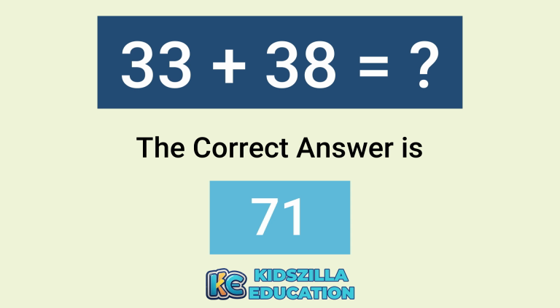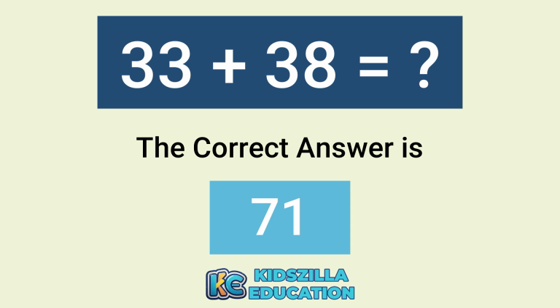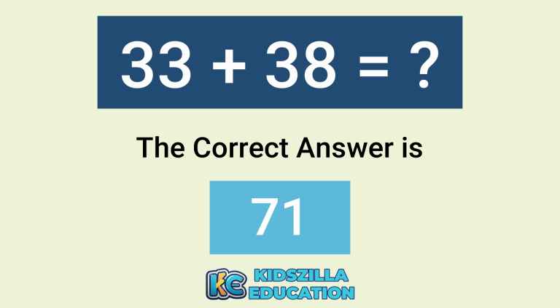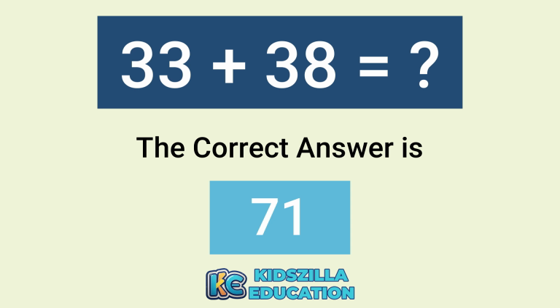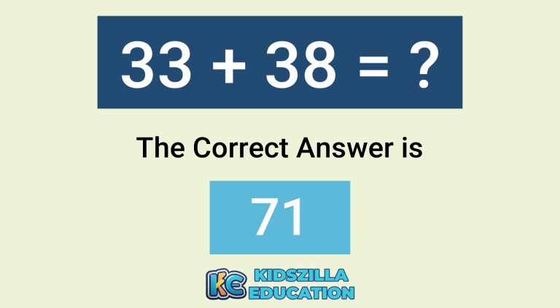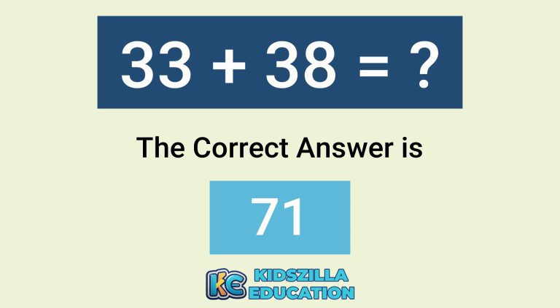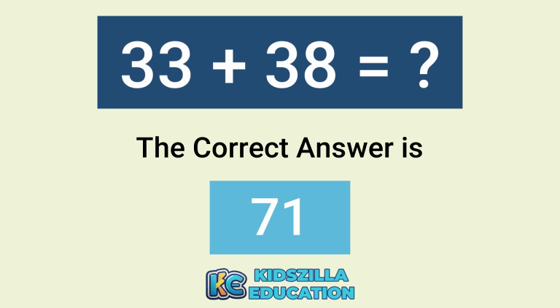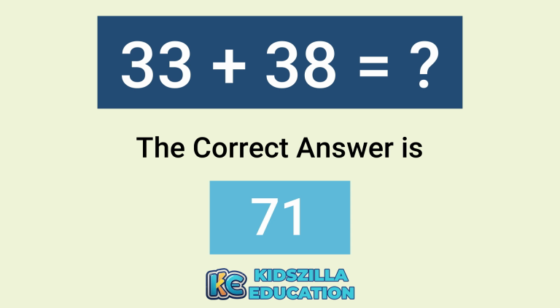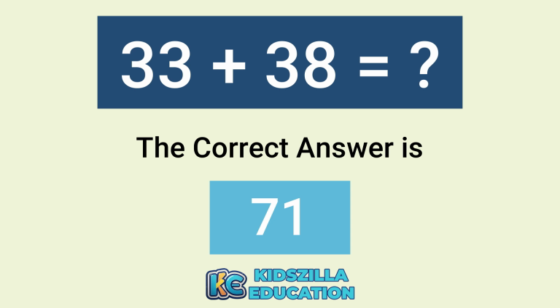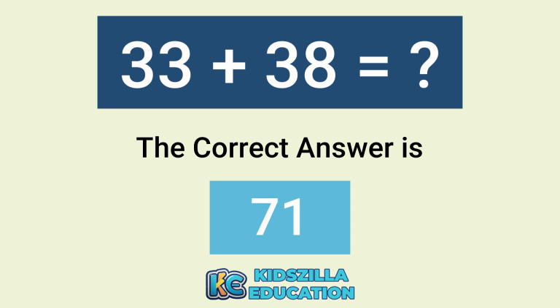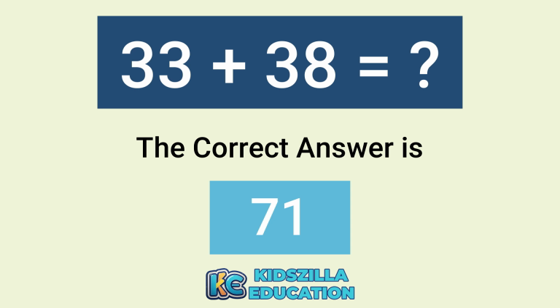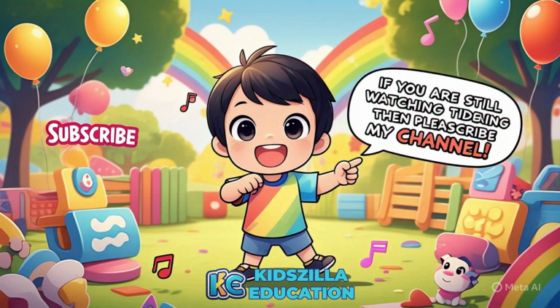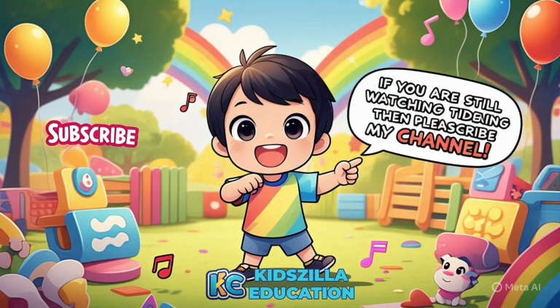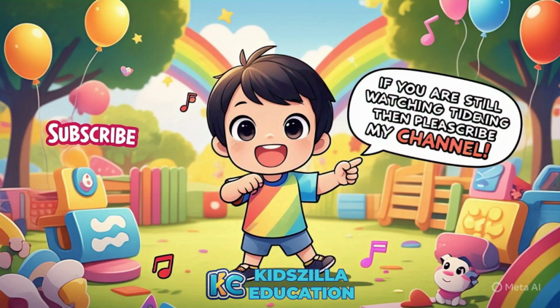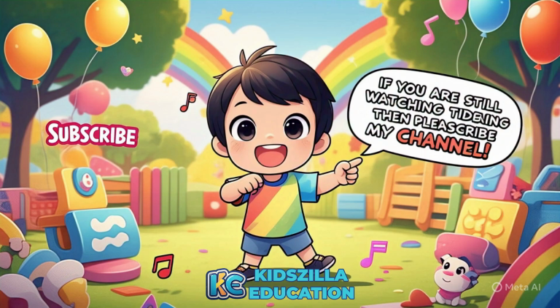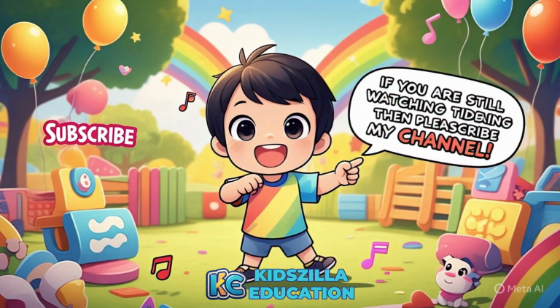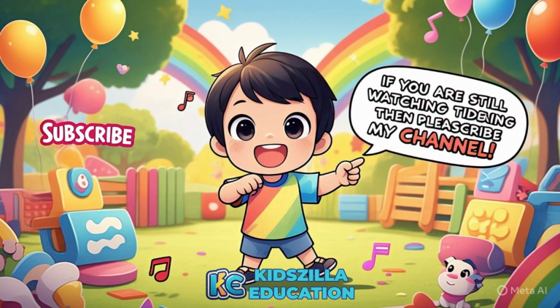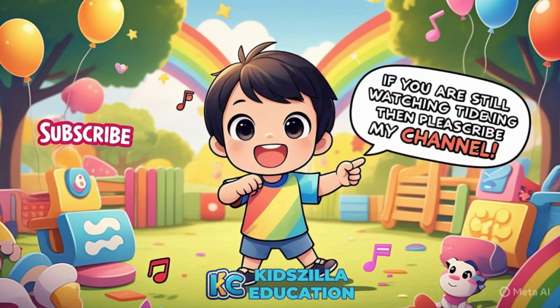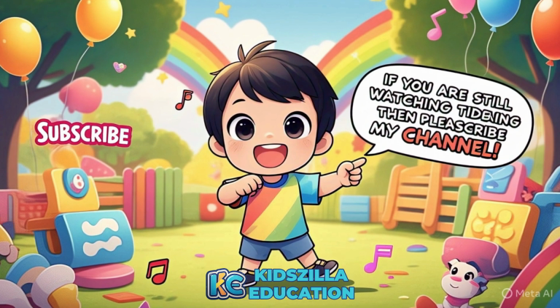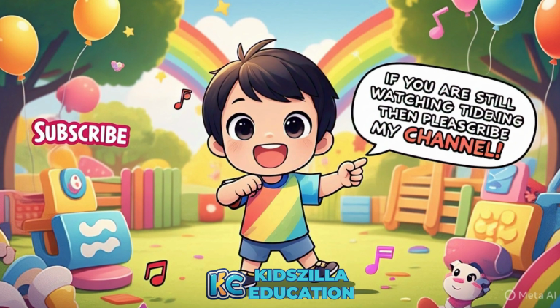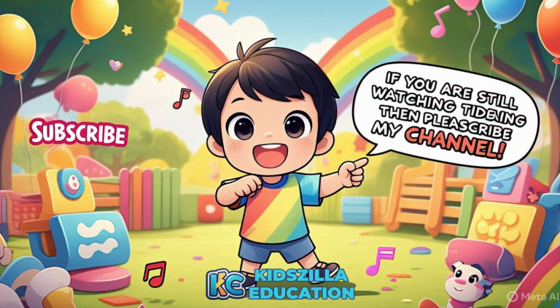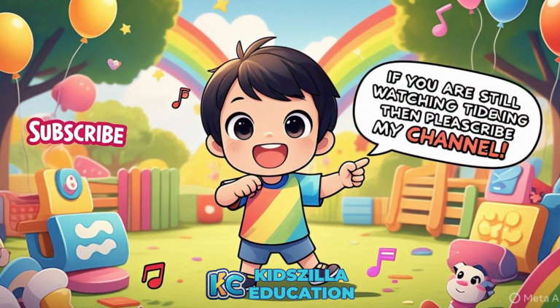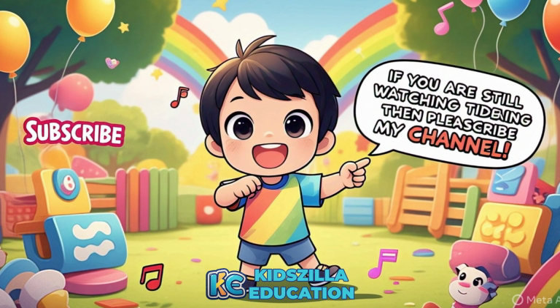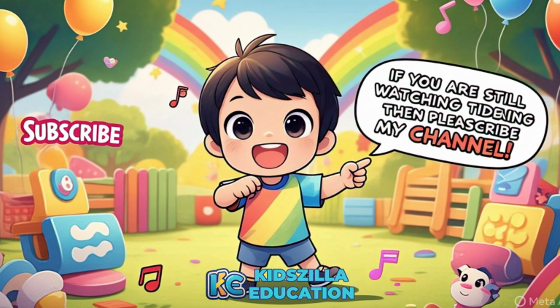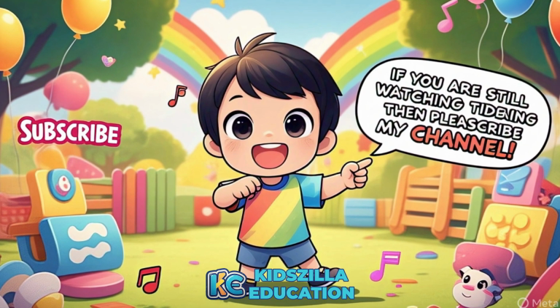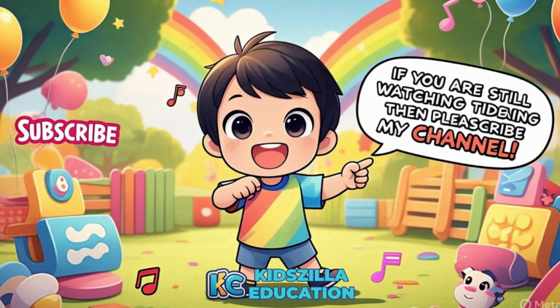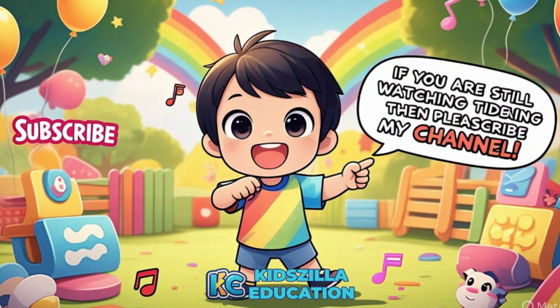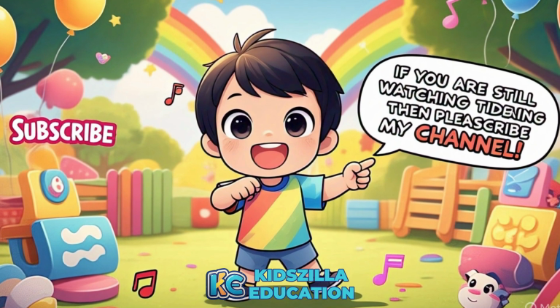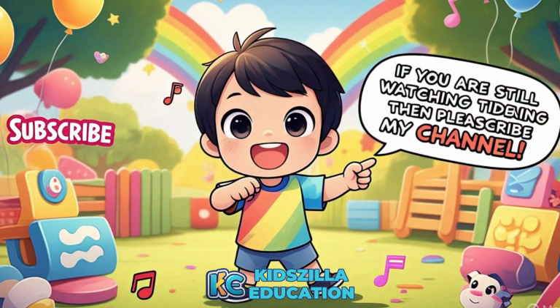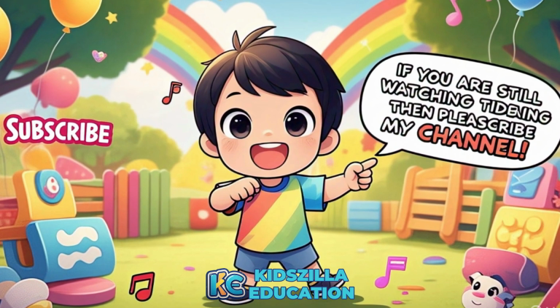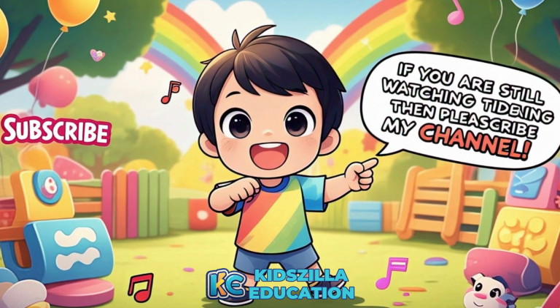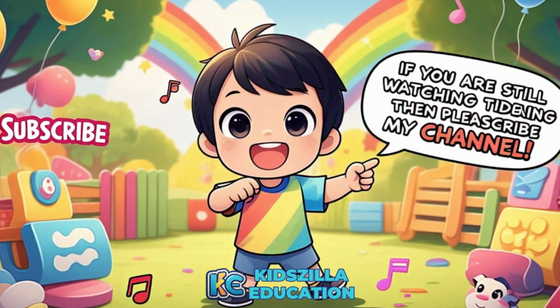If you are still watching this video, then please subscribe to my channel. Thank you.